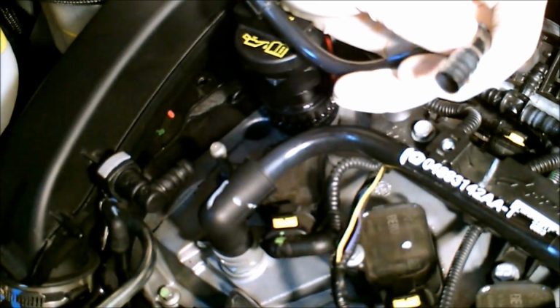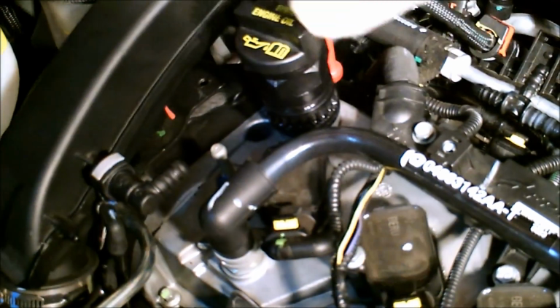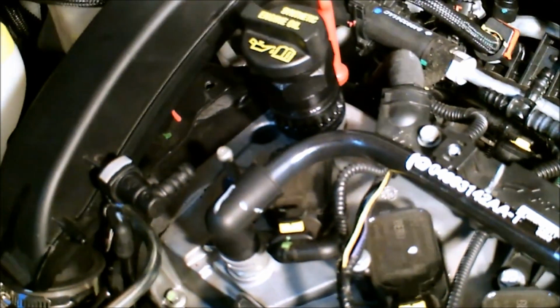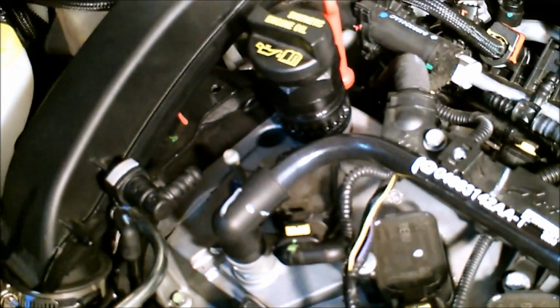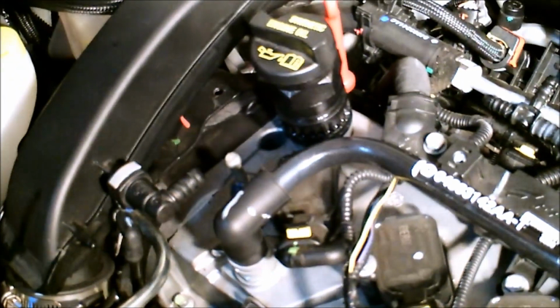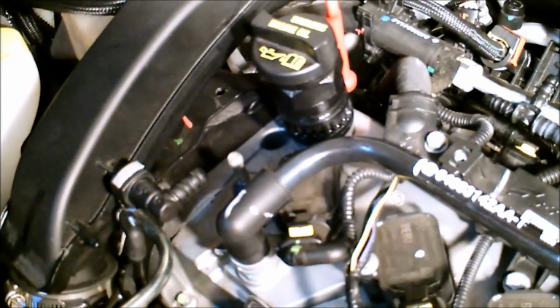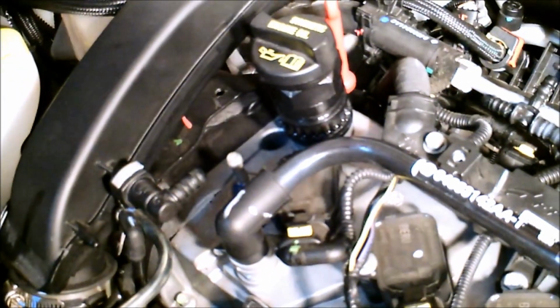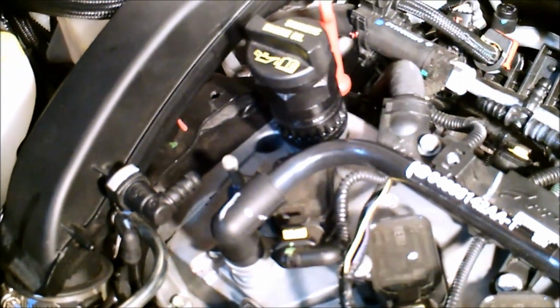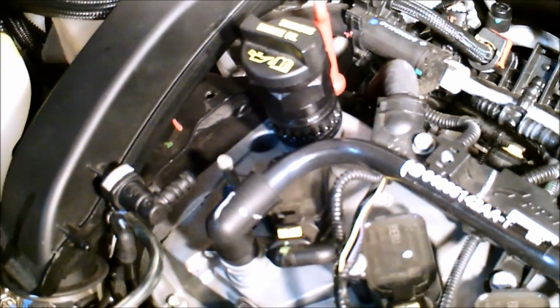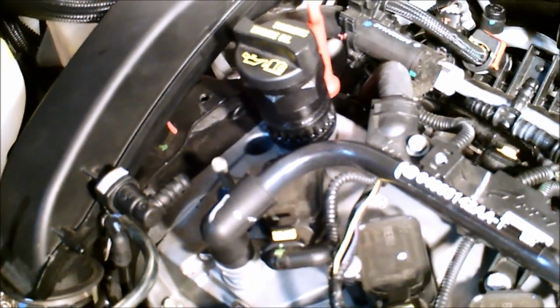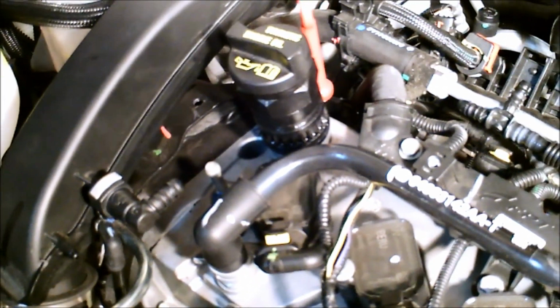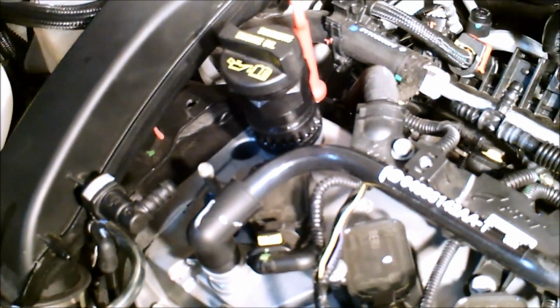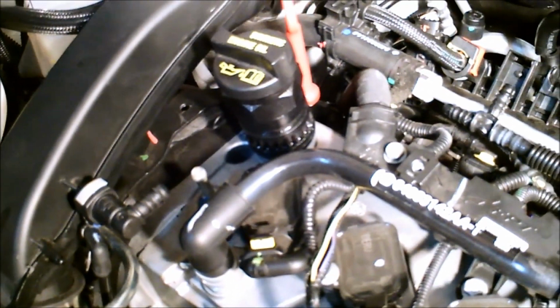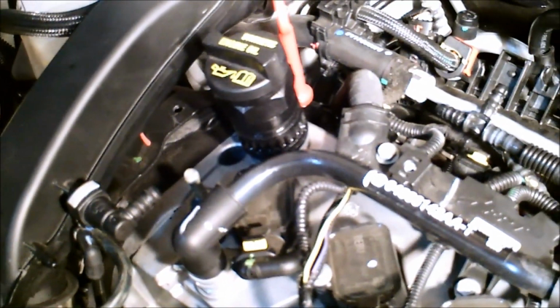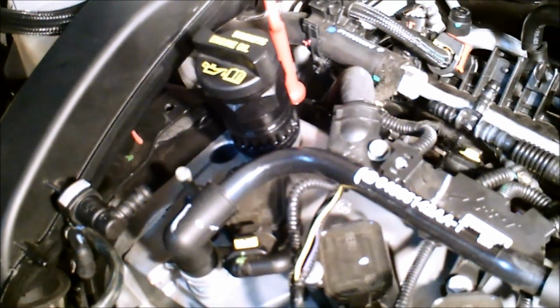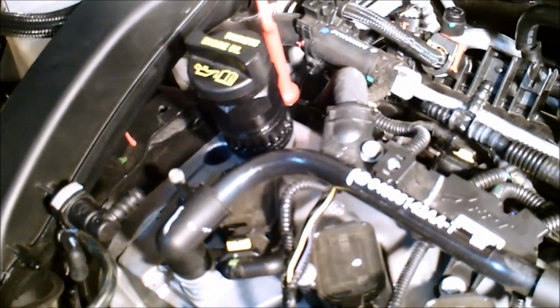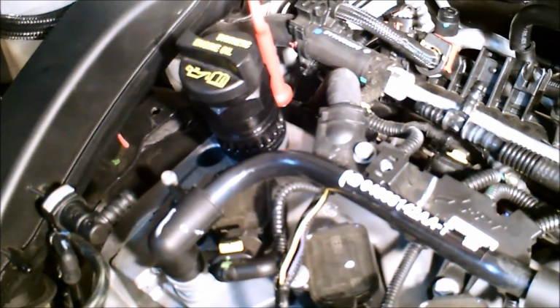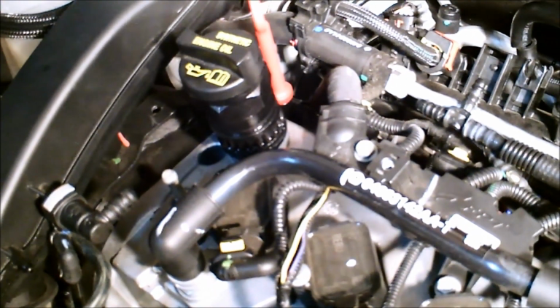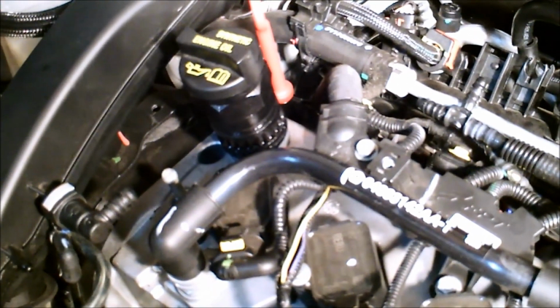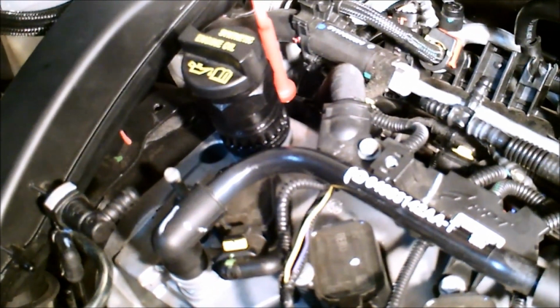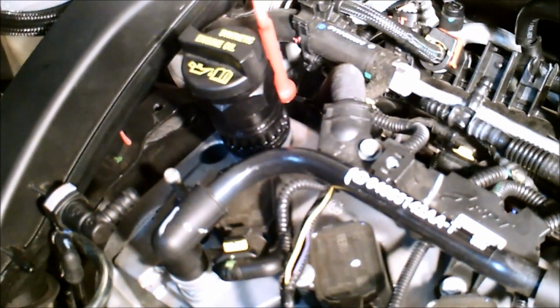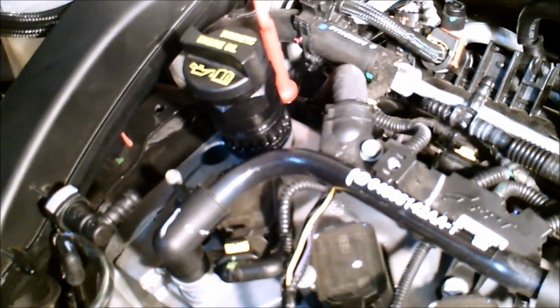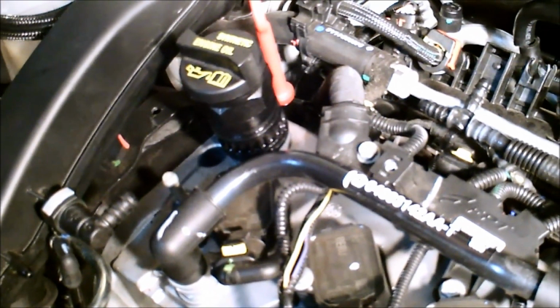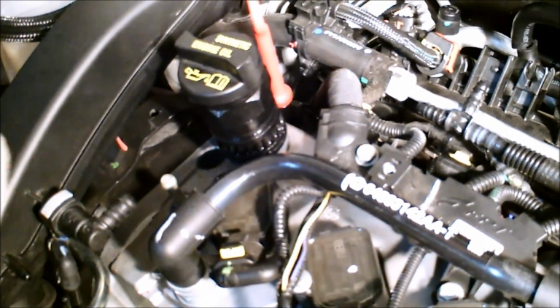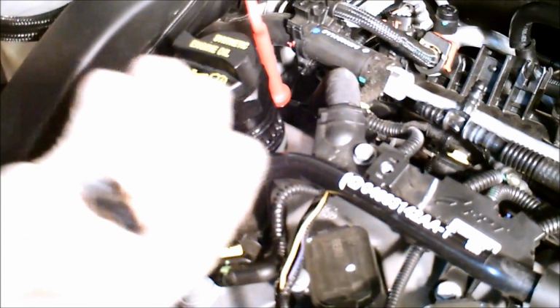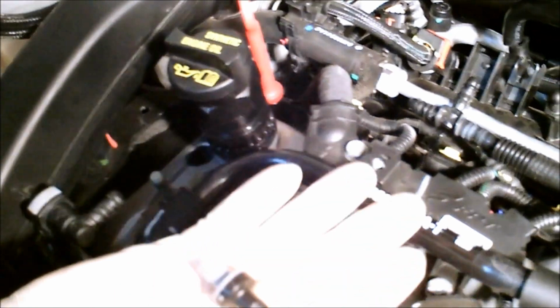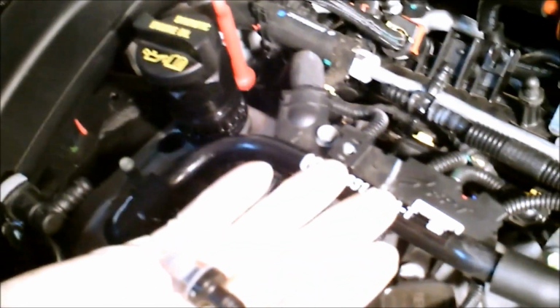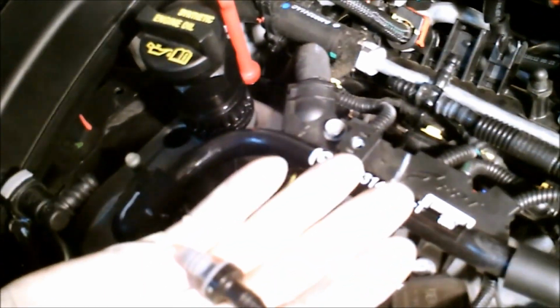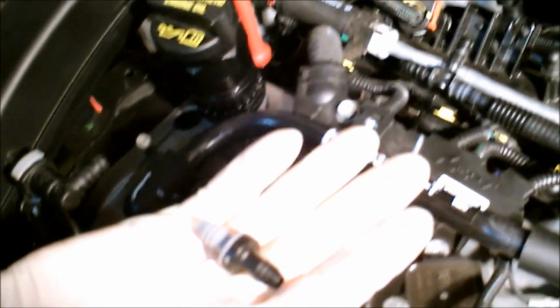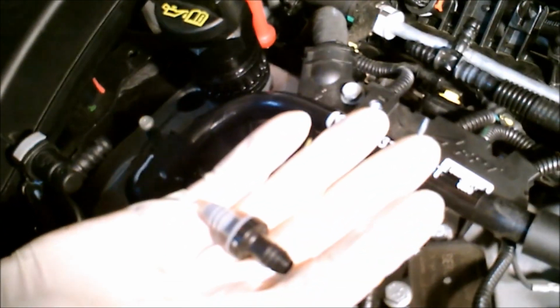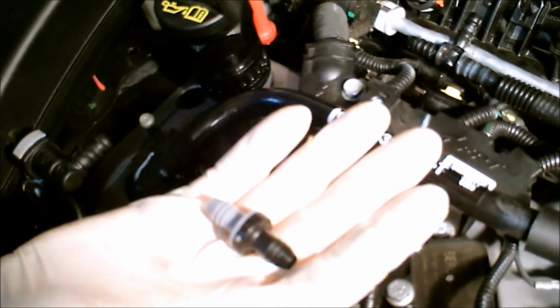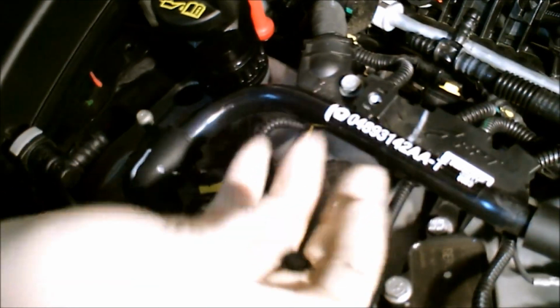Put that back on there. All the other hard lines you had, you want to discard all of them. Keep the check valve.